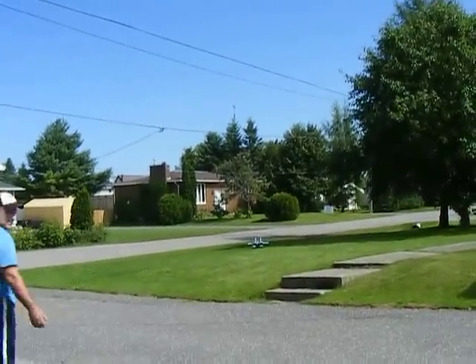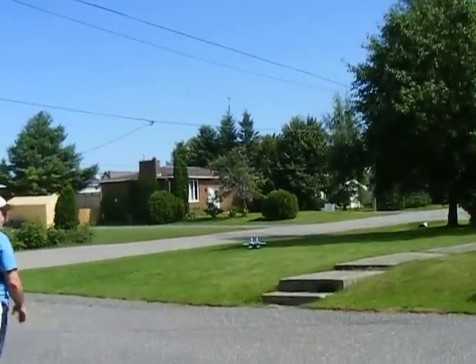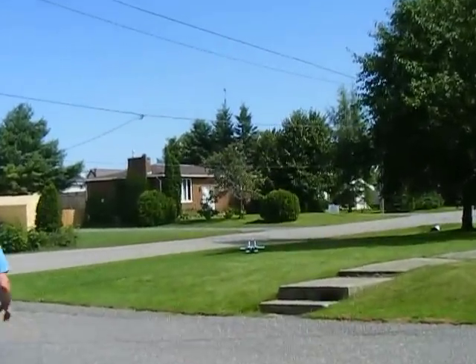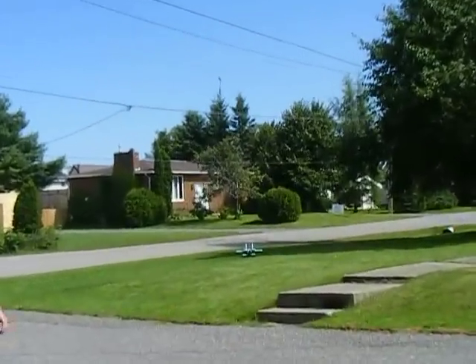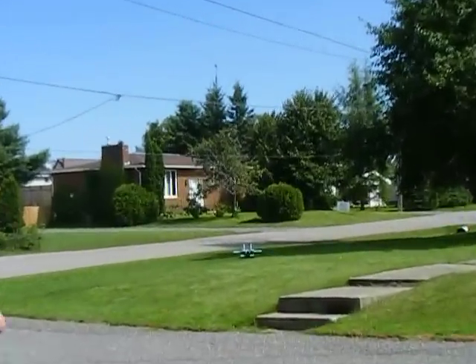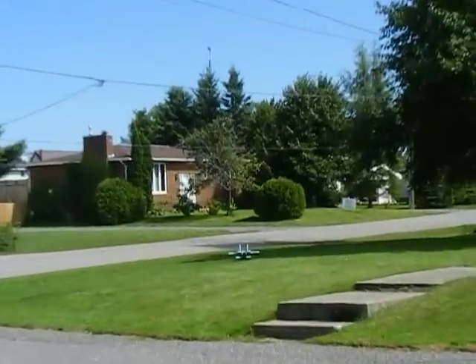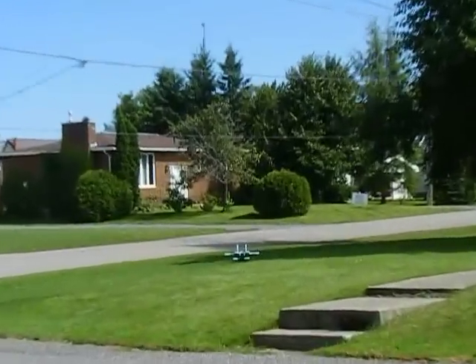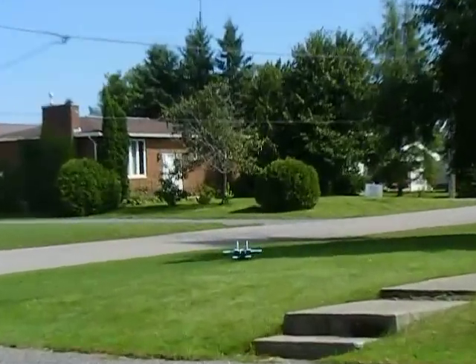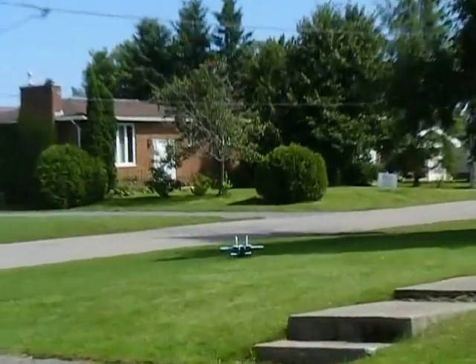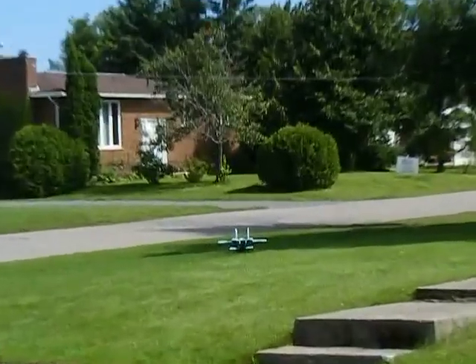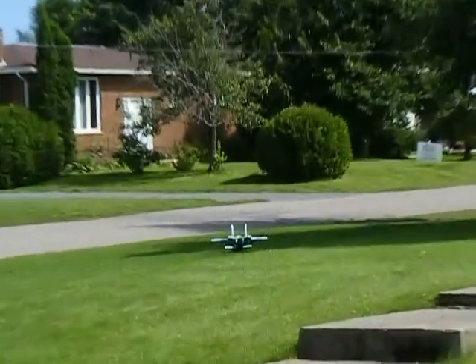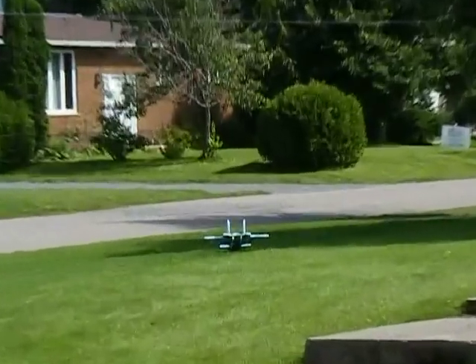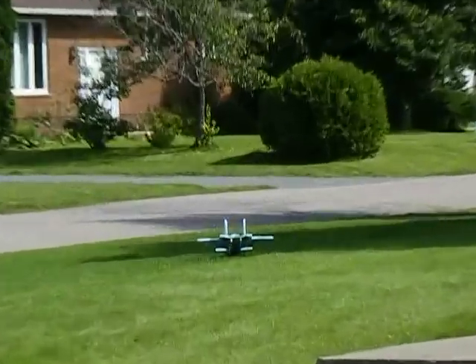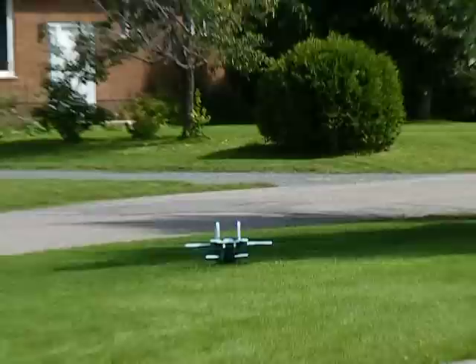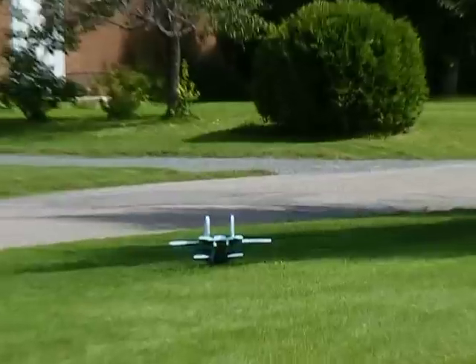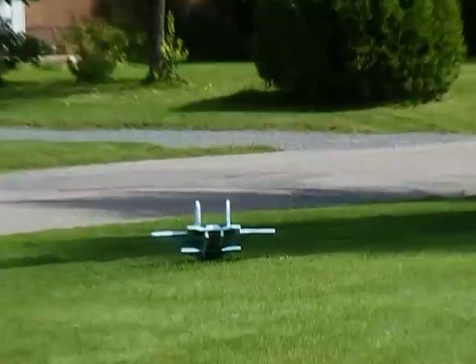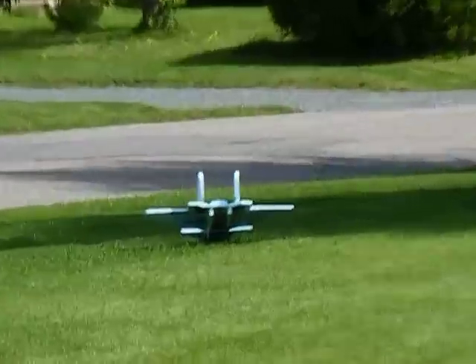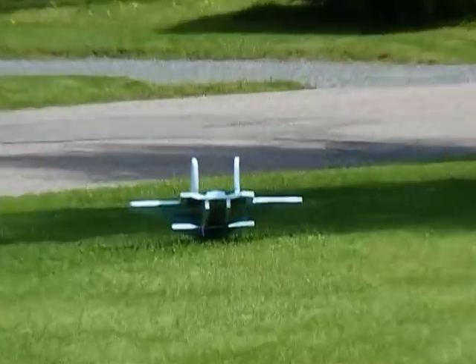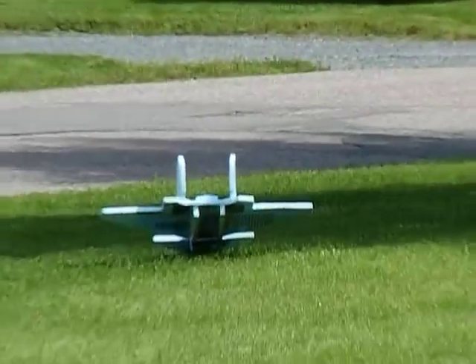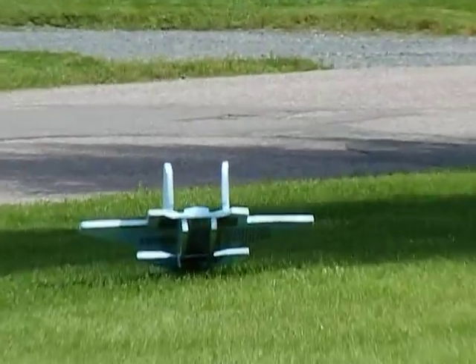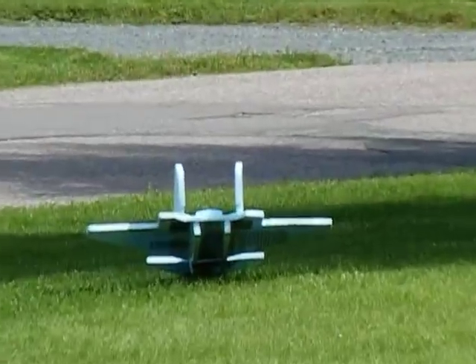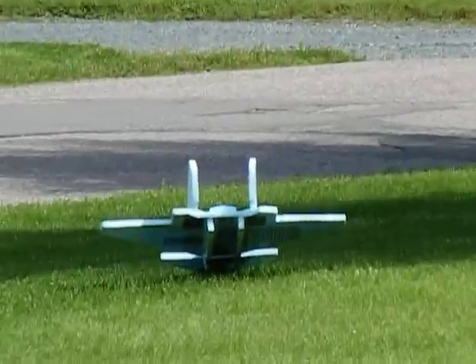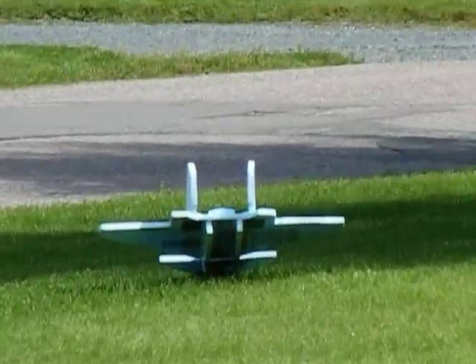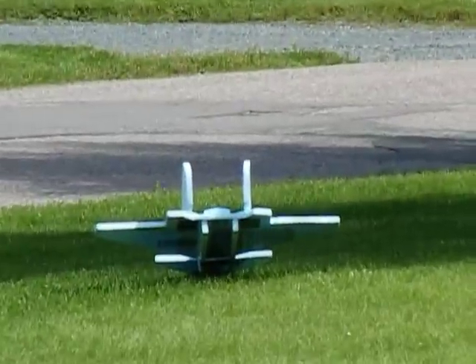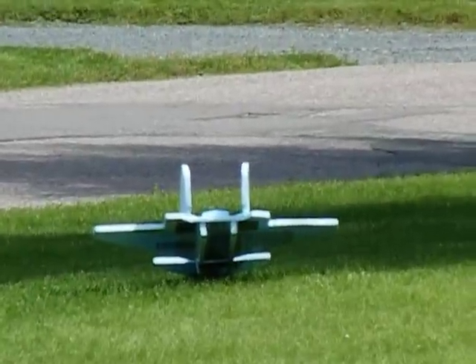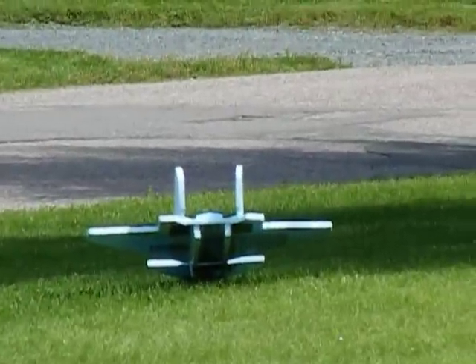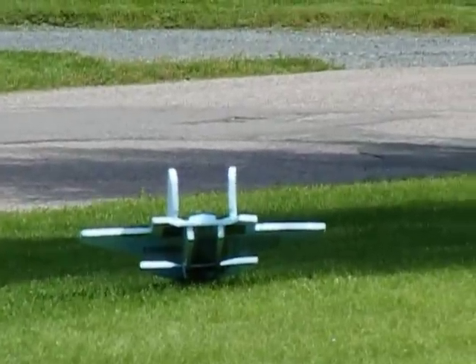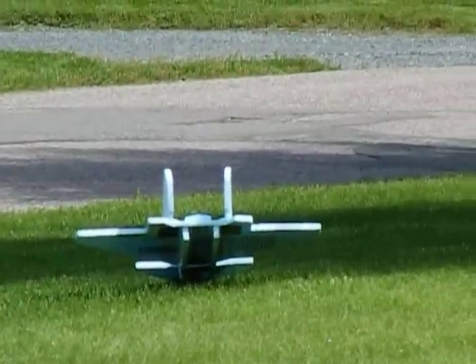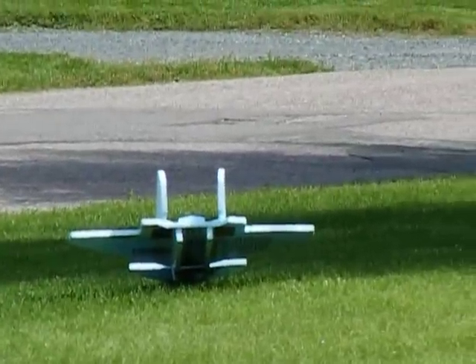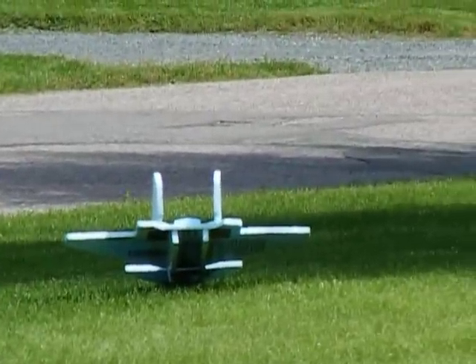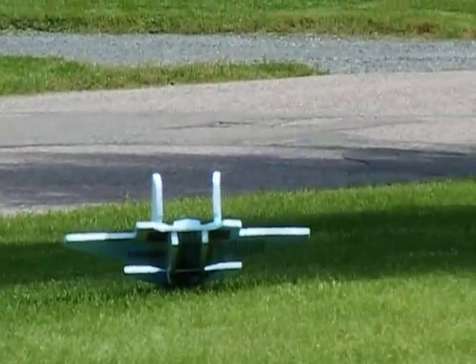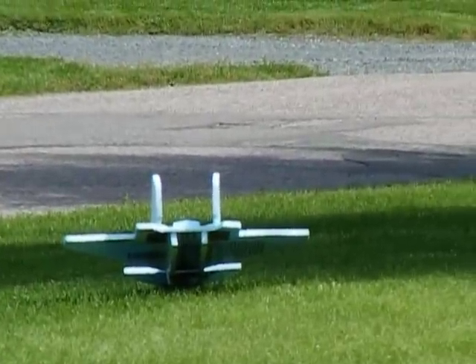That's it. That will also fly really well with a properly balanced battery.